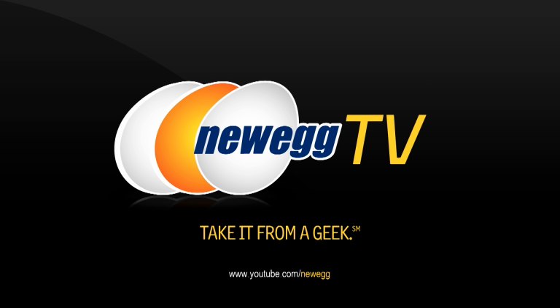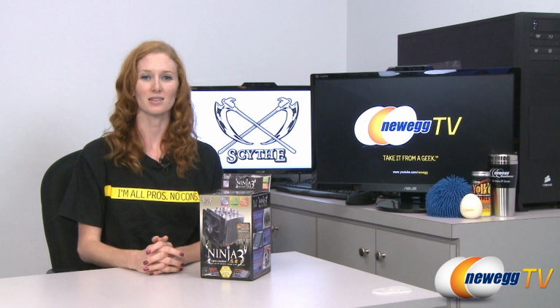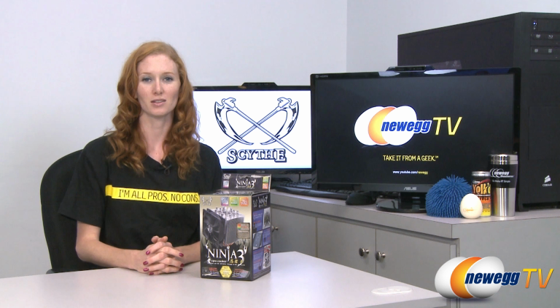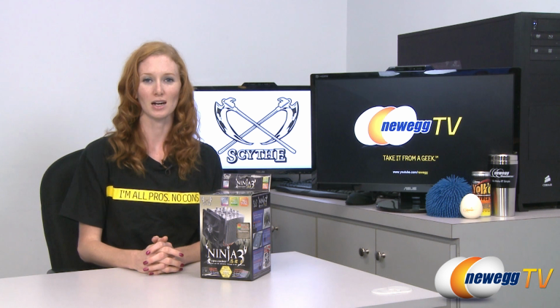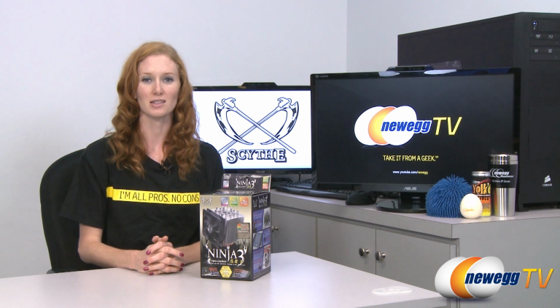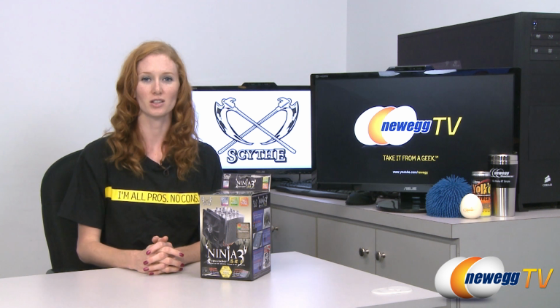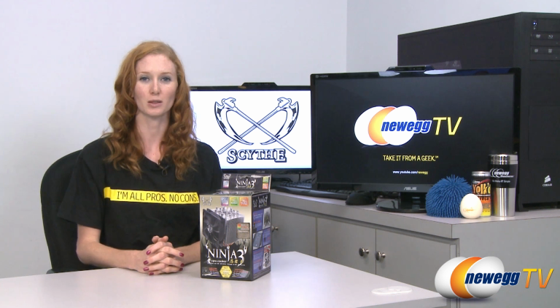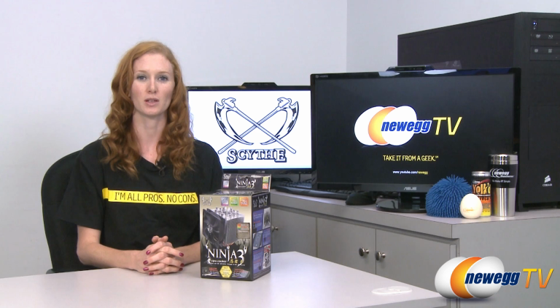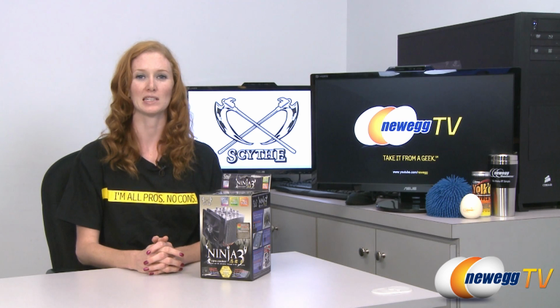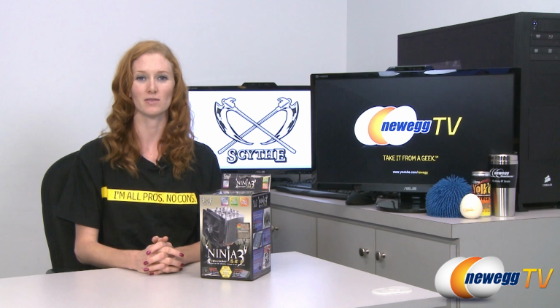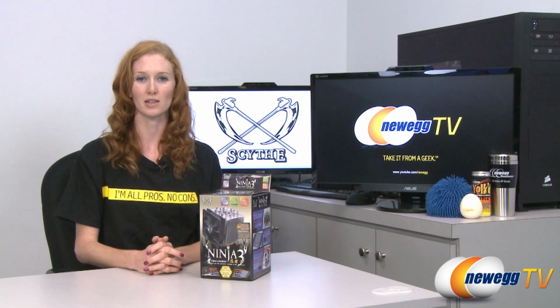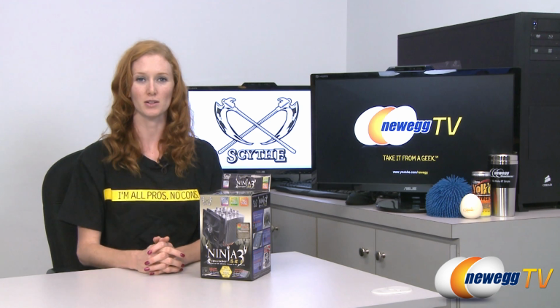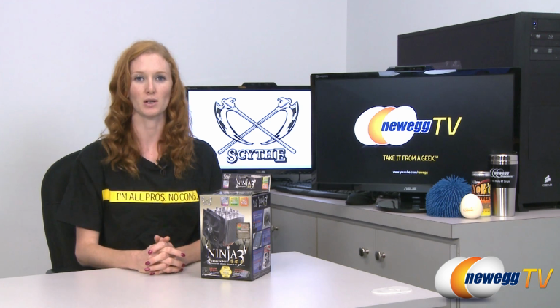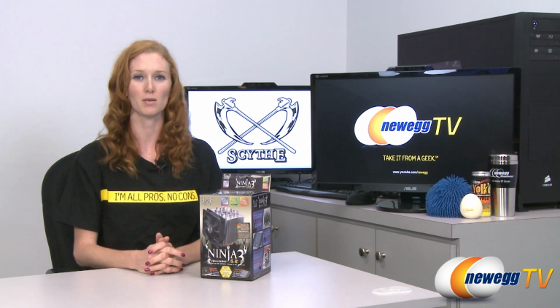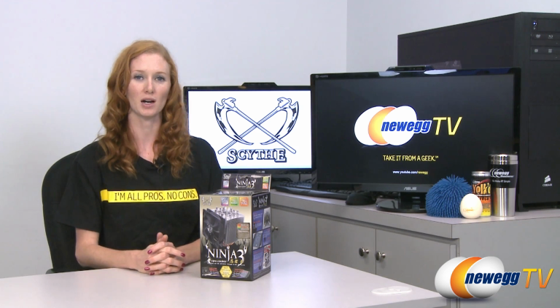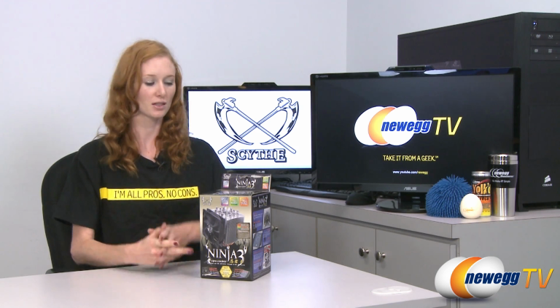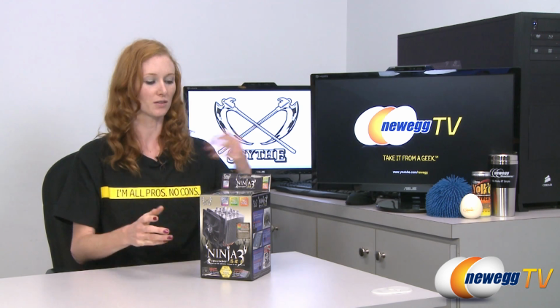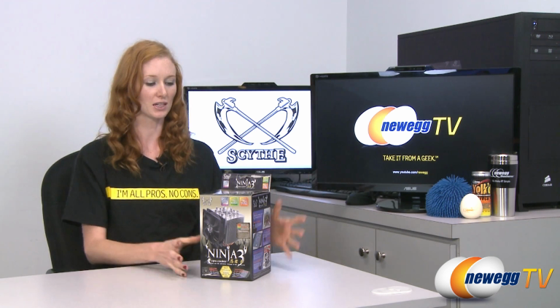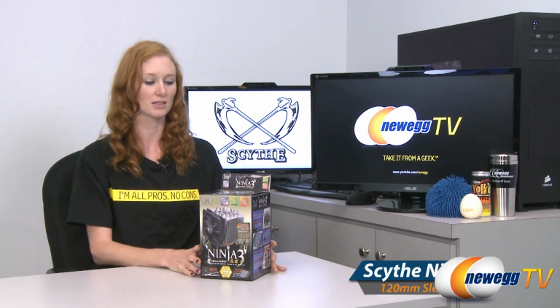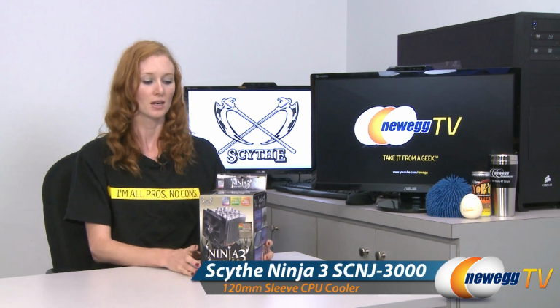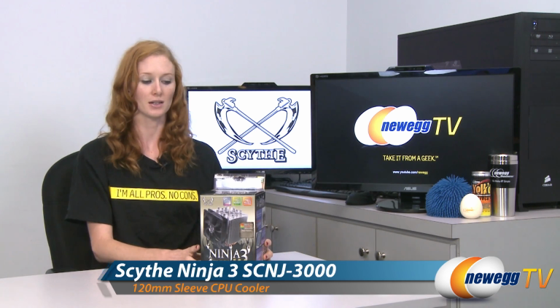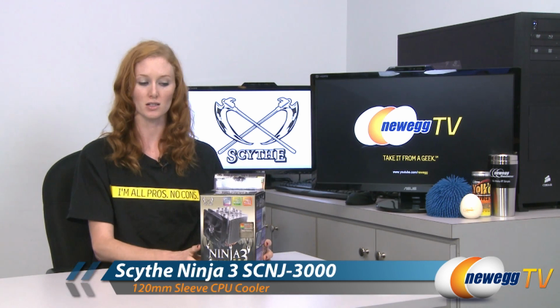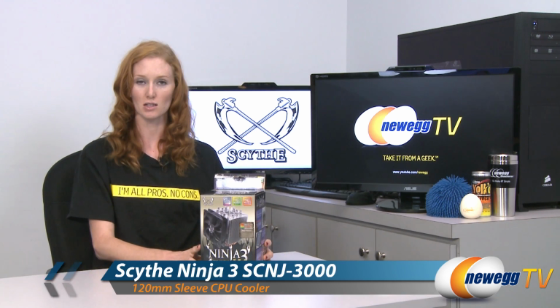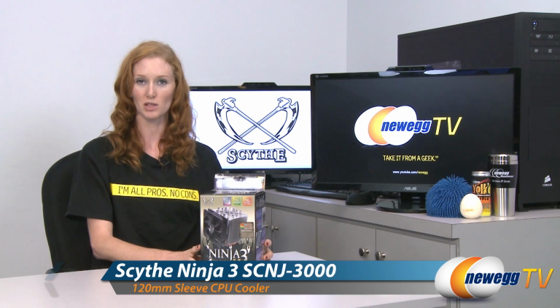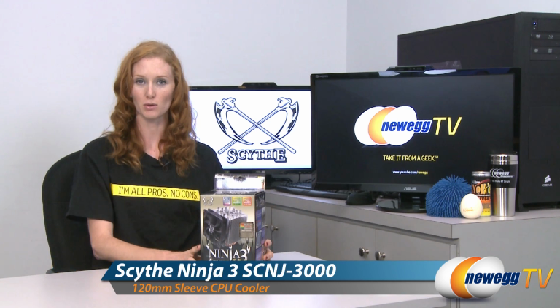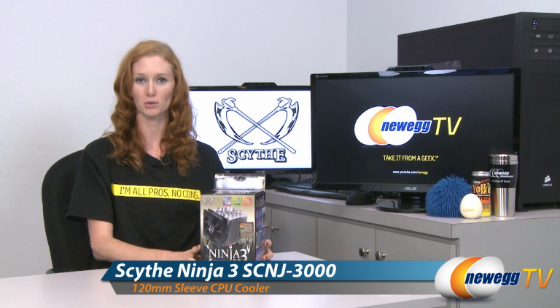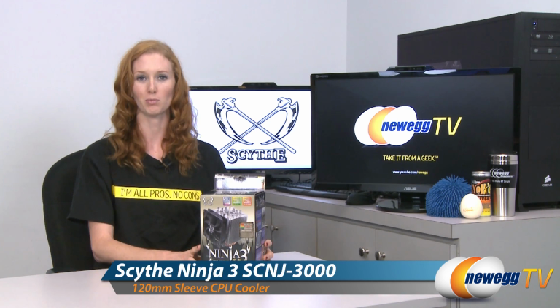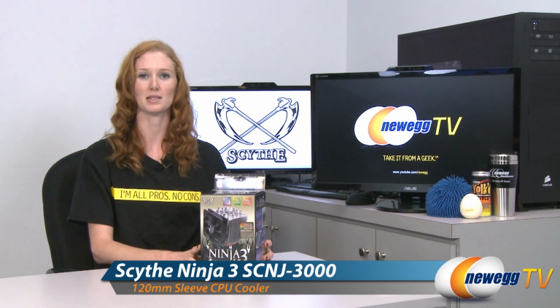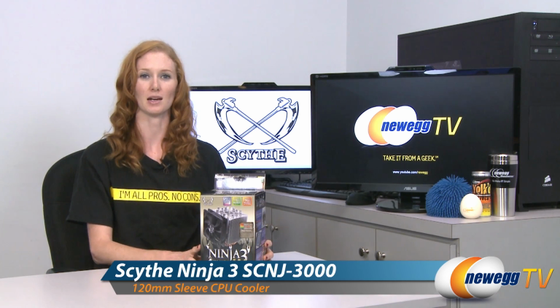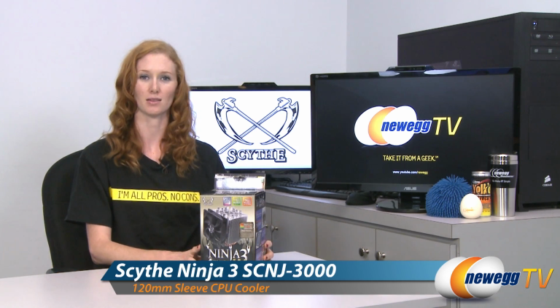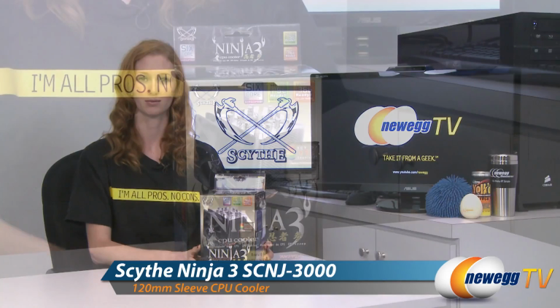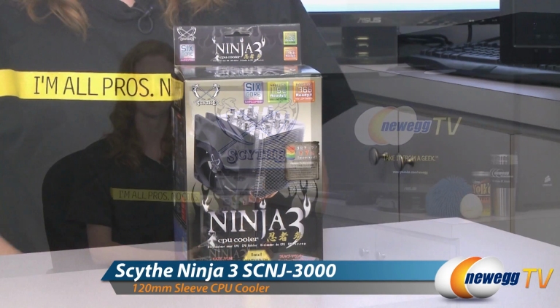How's it going, guys? Jill here with Newegg TV, here to do an unboxing of this Ninja CPU Cooler by Scythe.